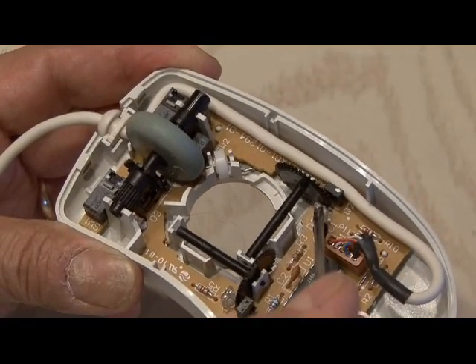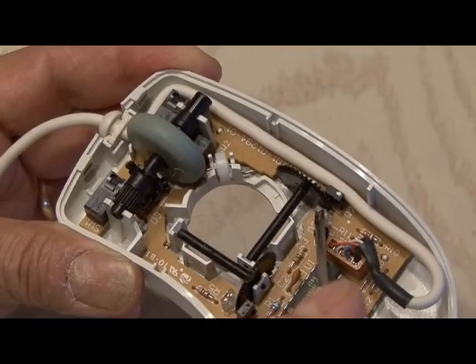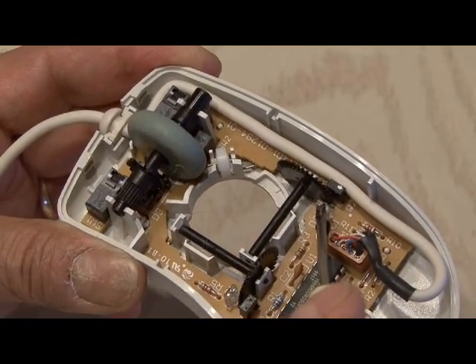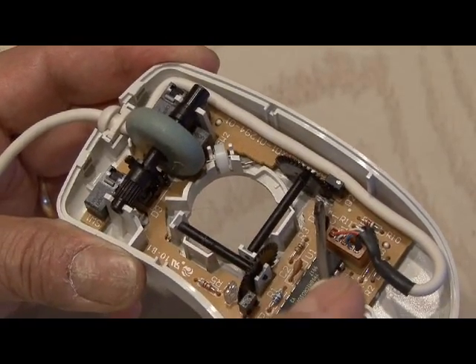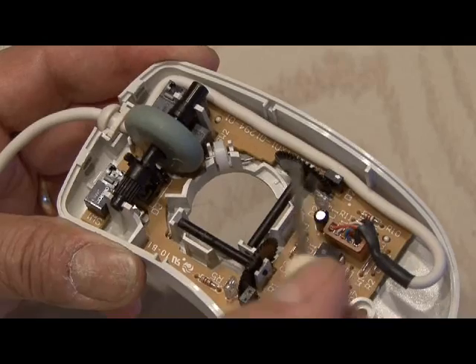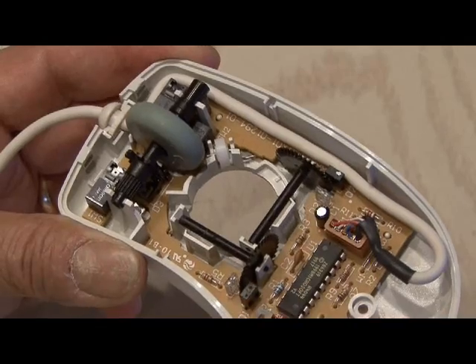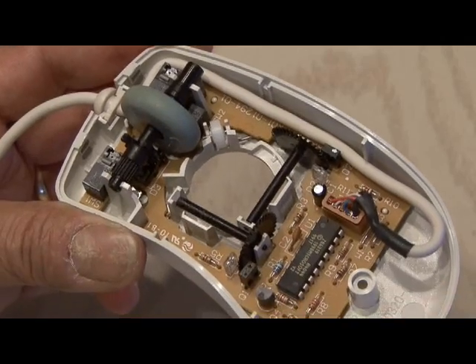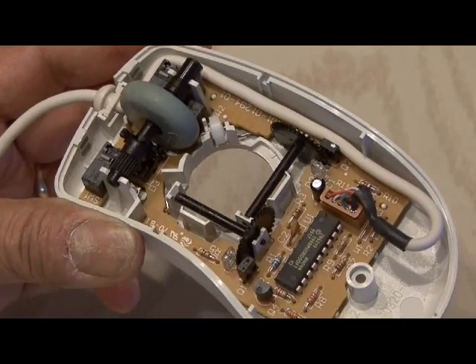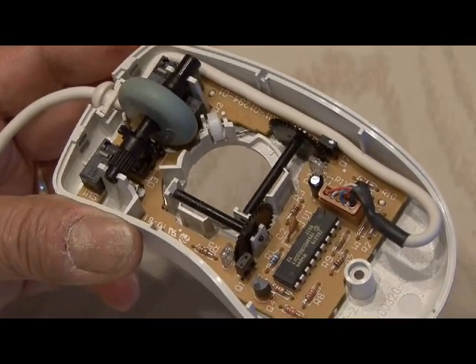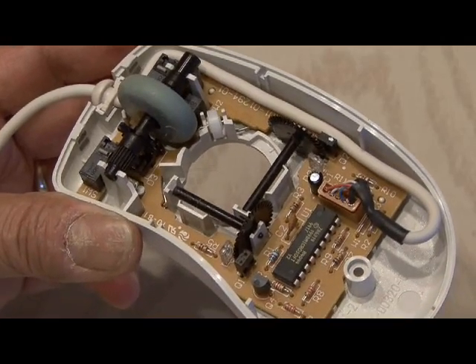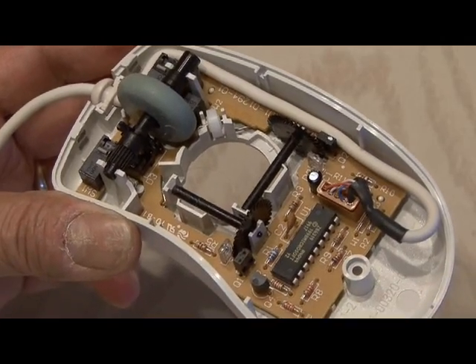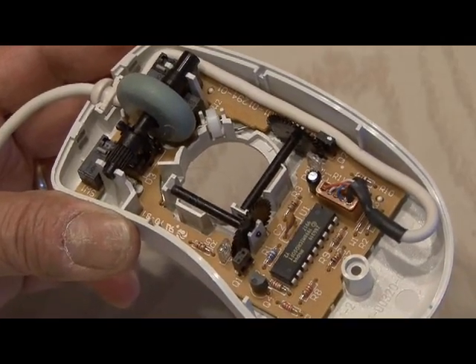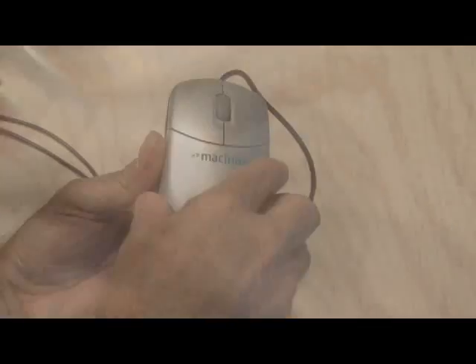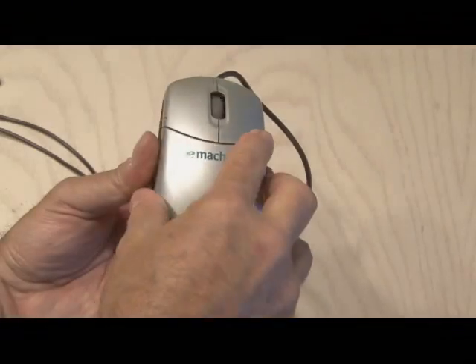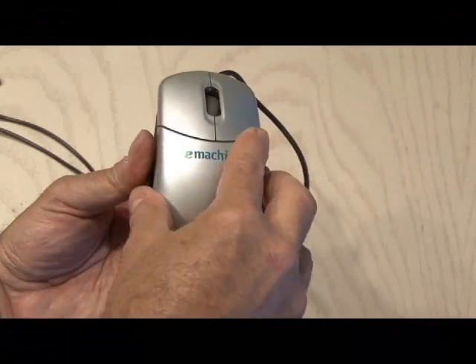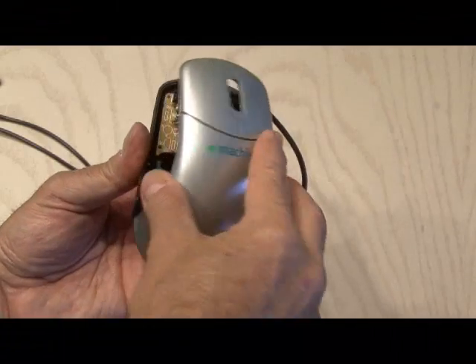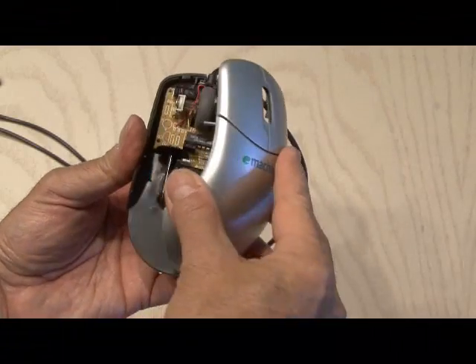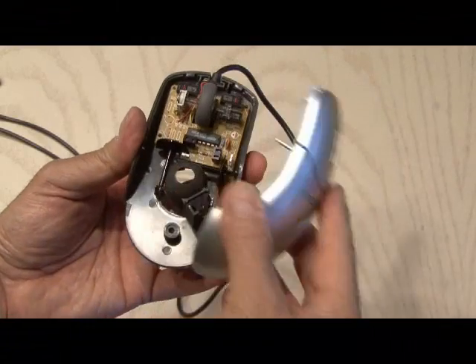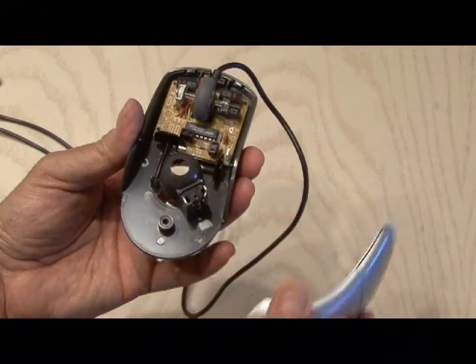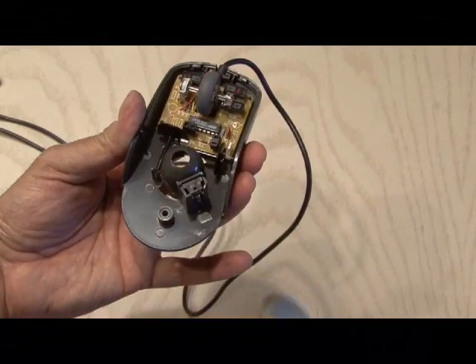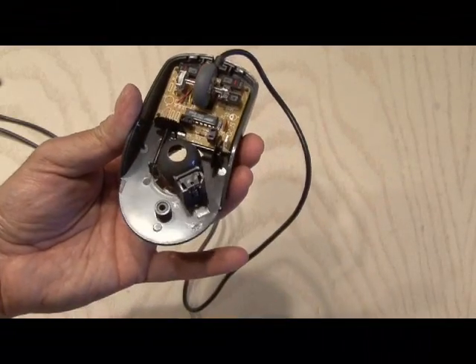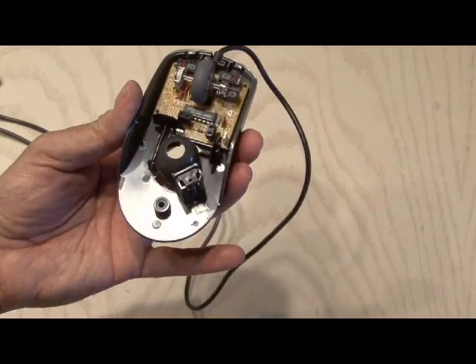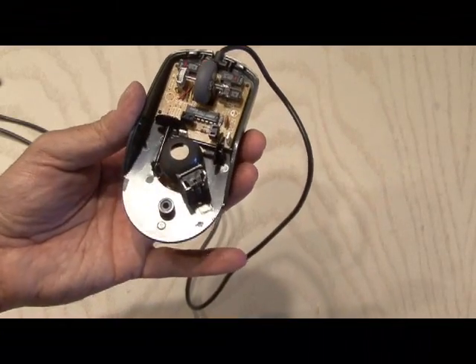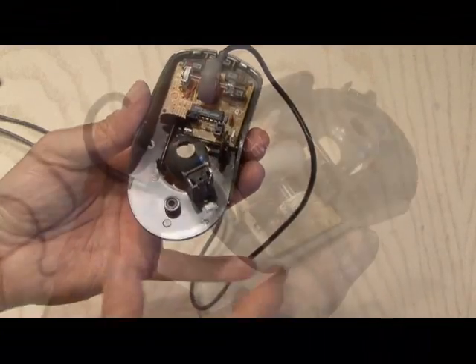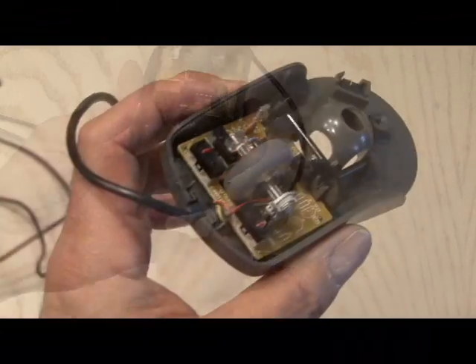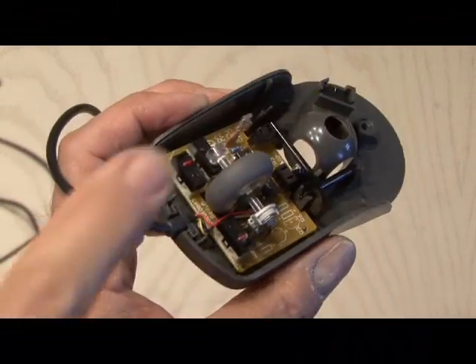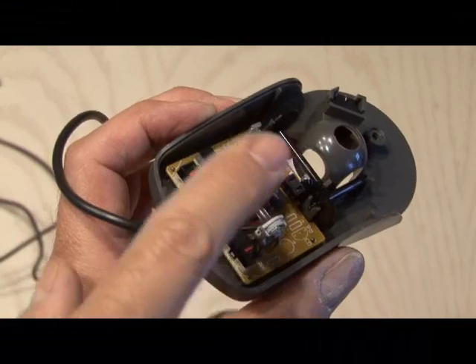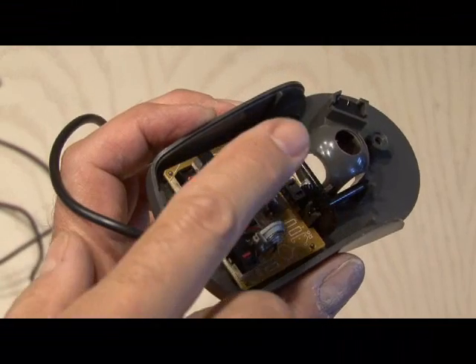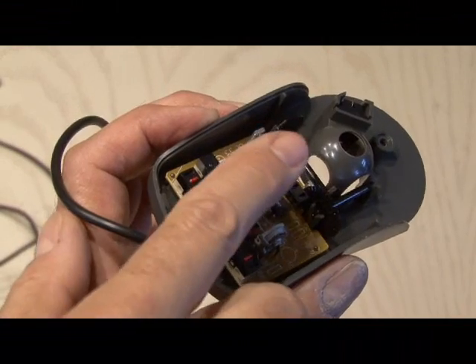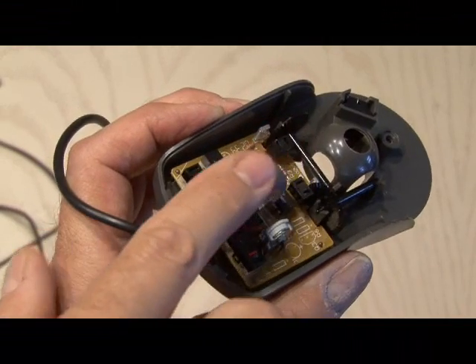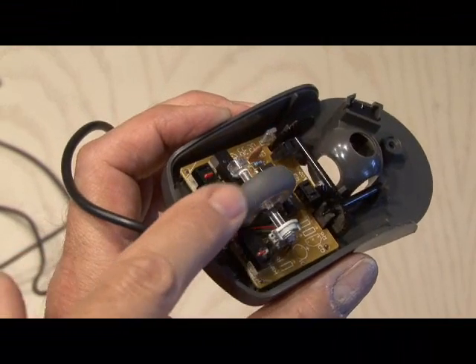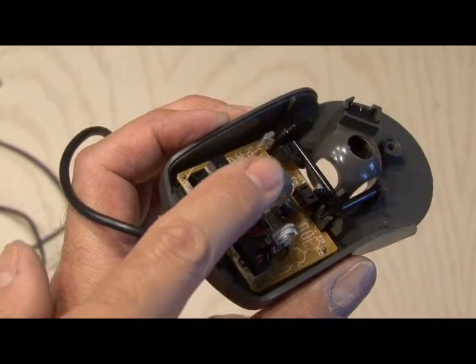This mouse has to go, and it's time to try another. This second mouse does have a rotary encoder, so this one will work.